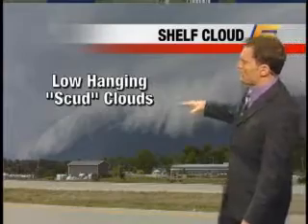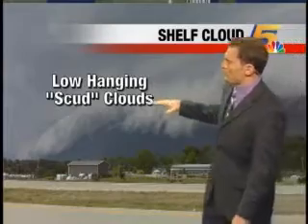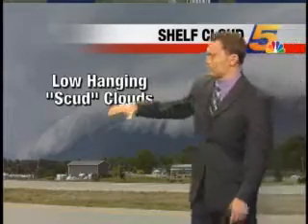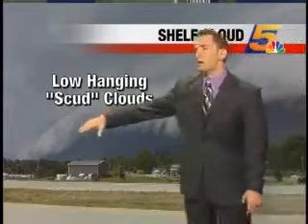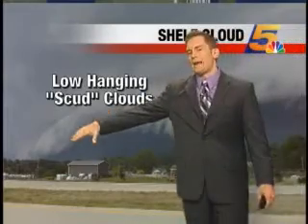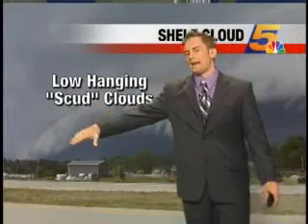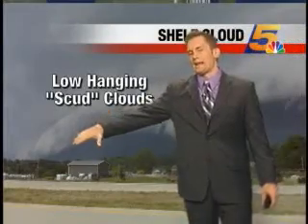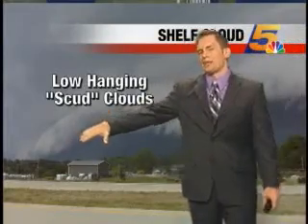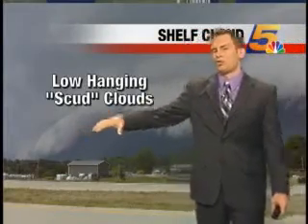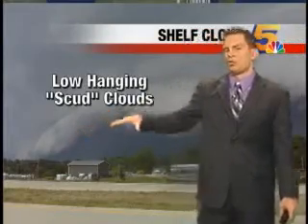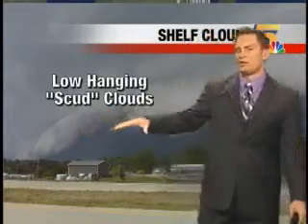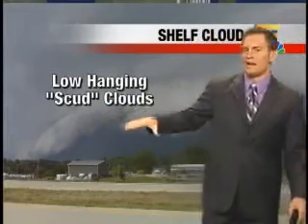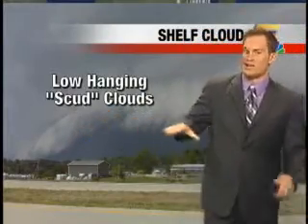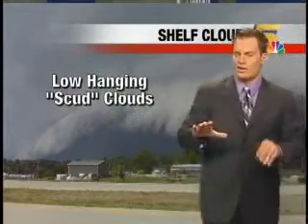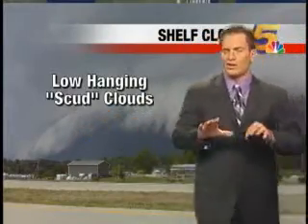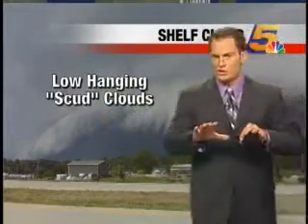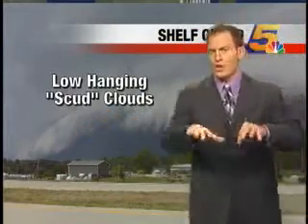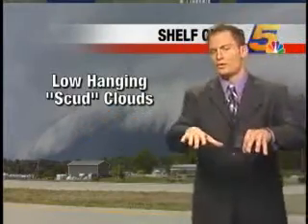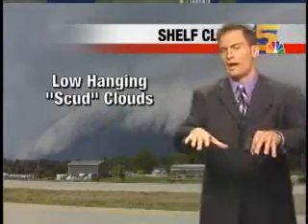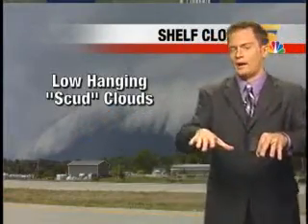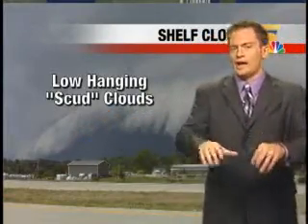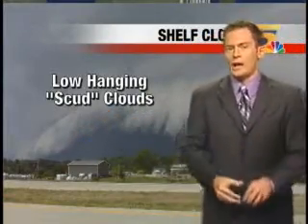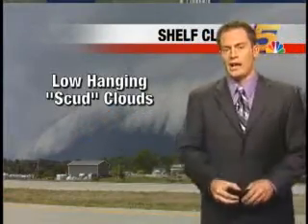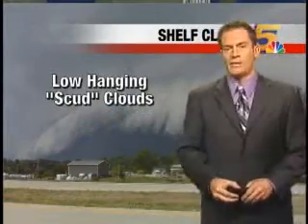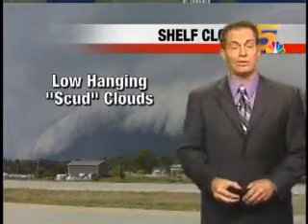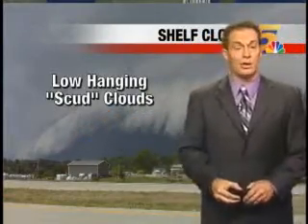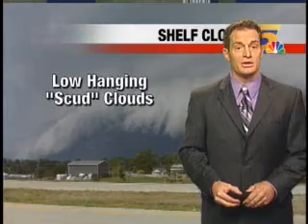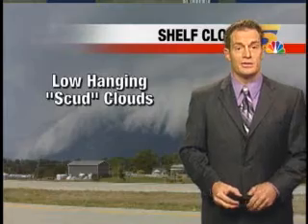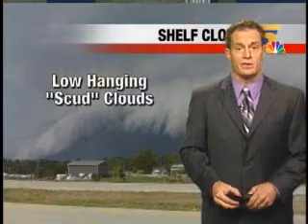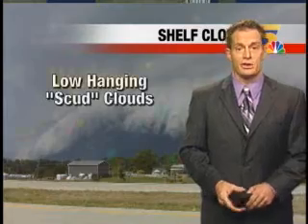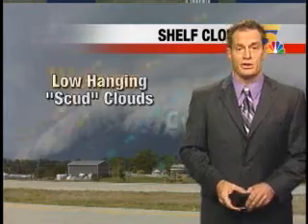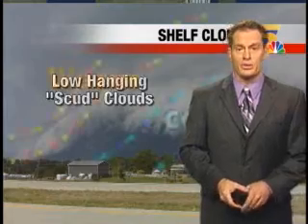We call these low-hanging clouds scud clouds. This is kind of the shelf cloud out ahead of a strong to severe thunderstorm.